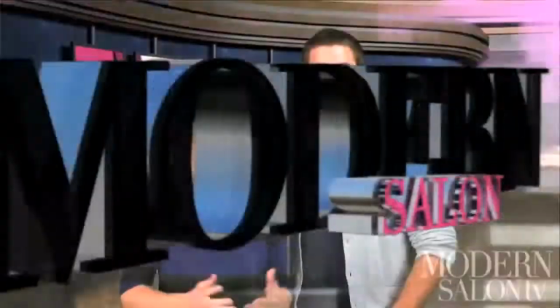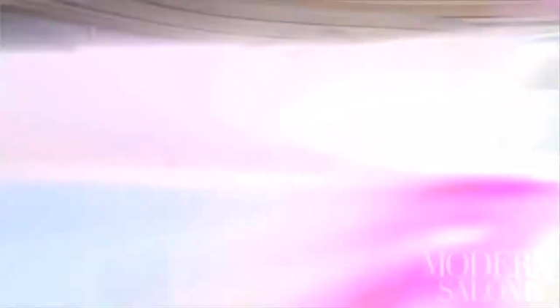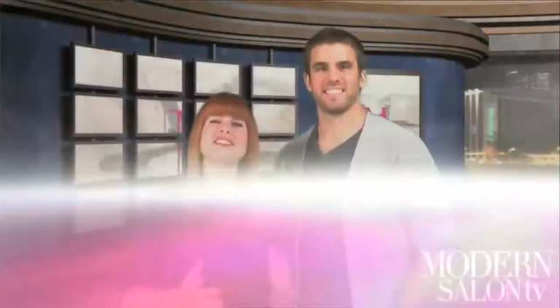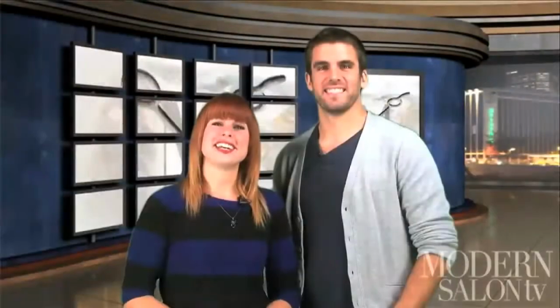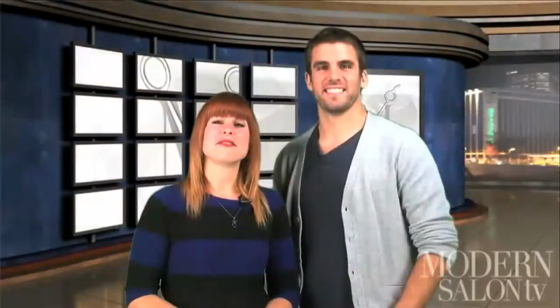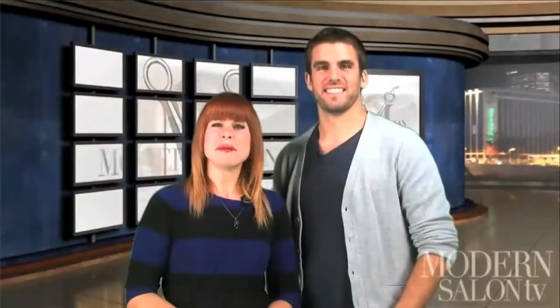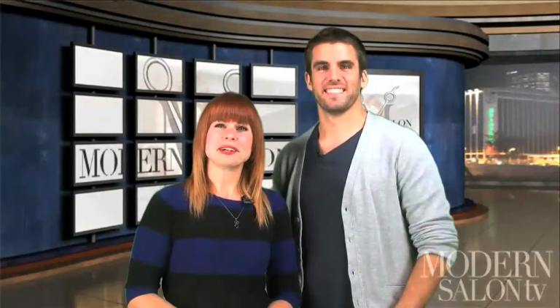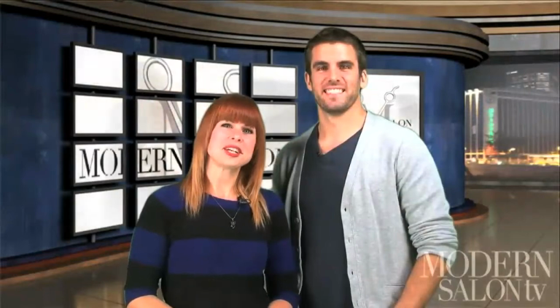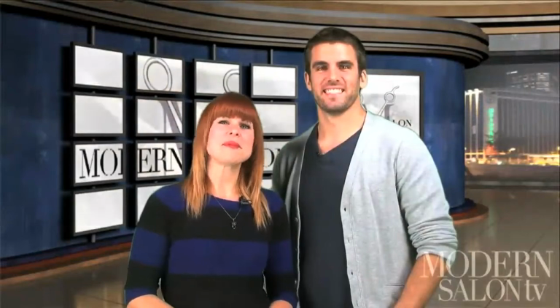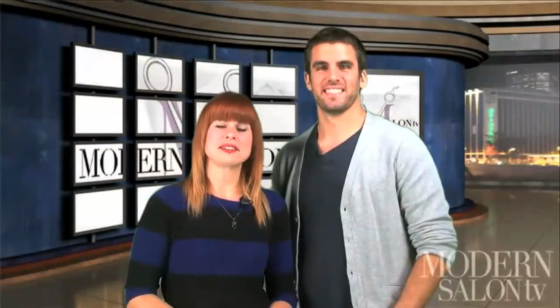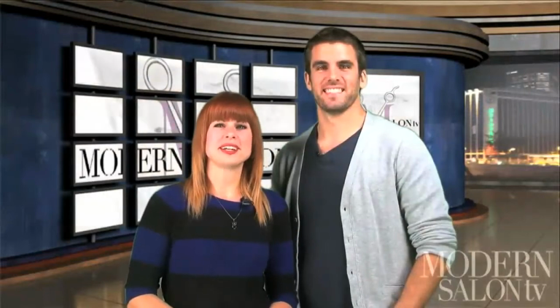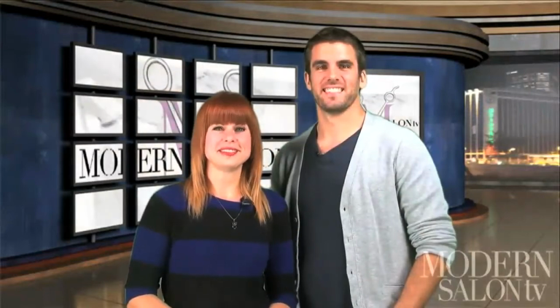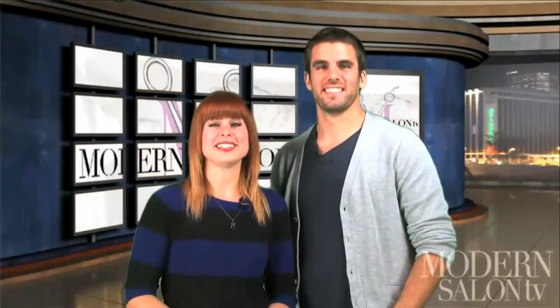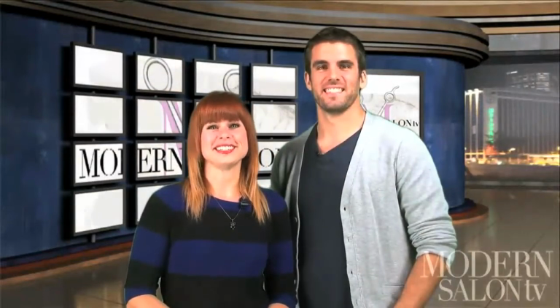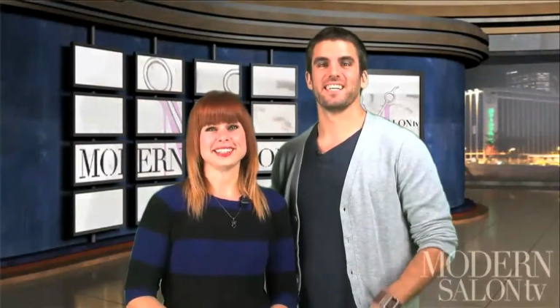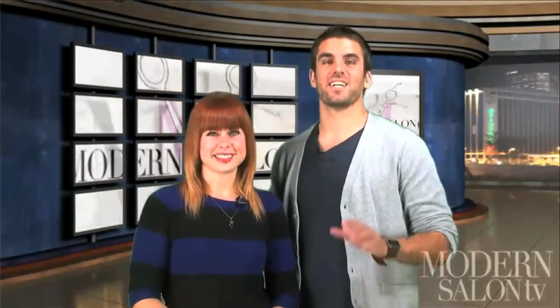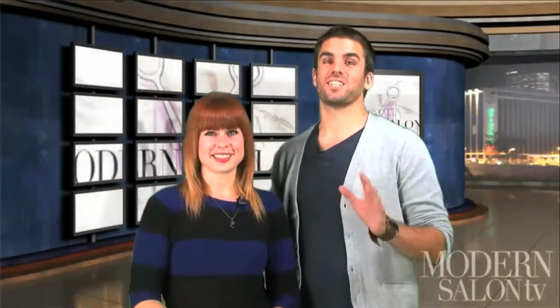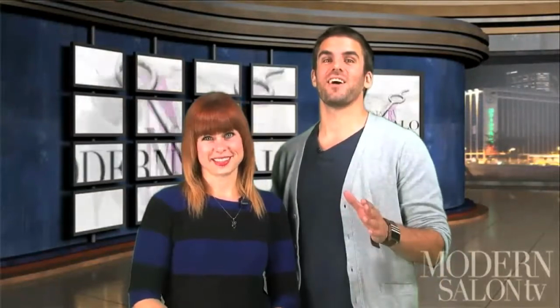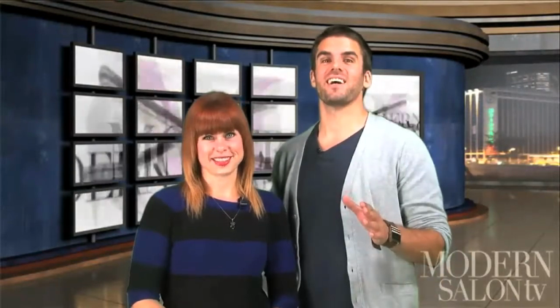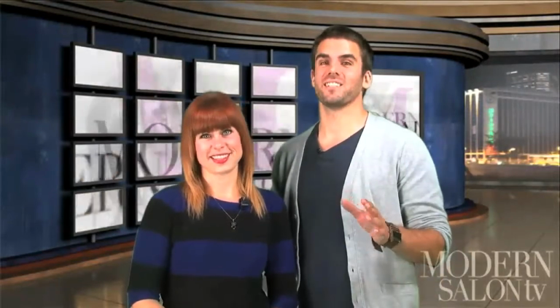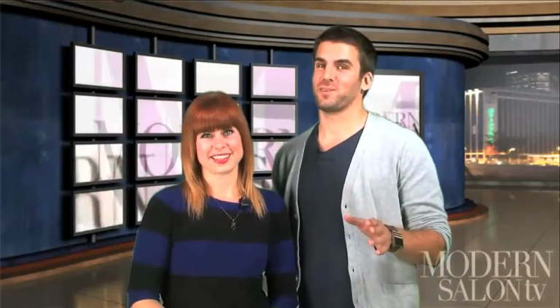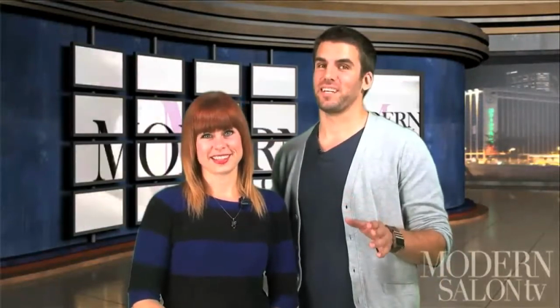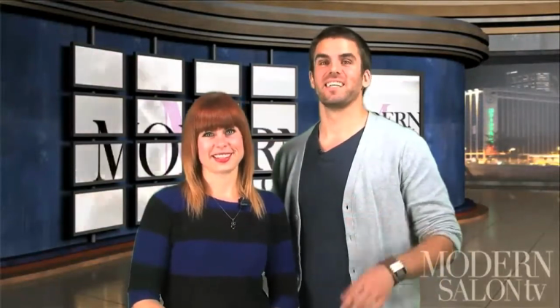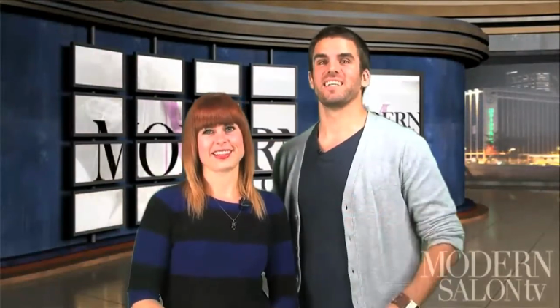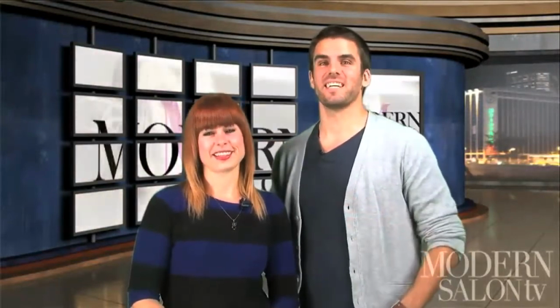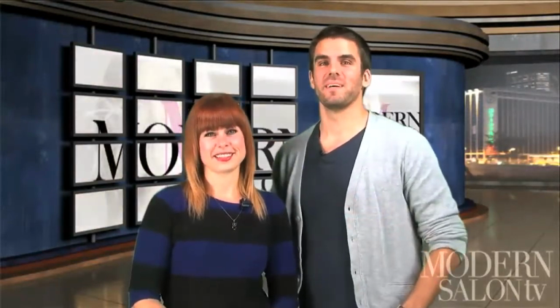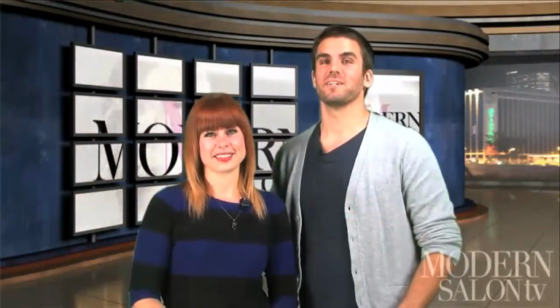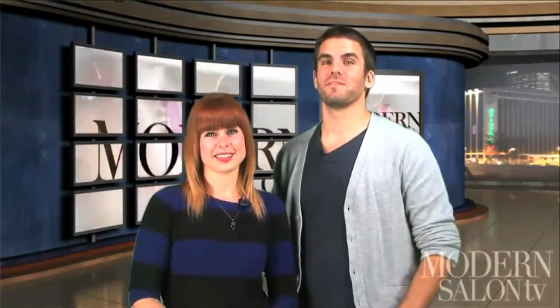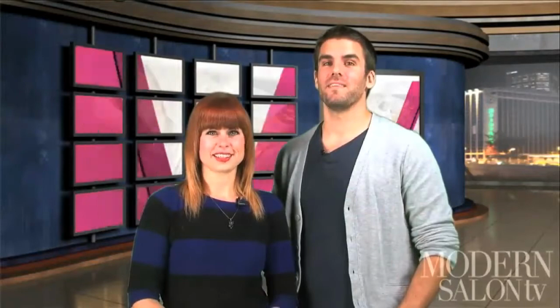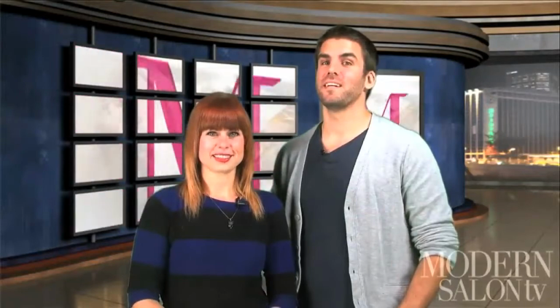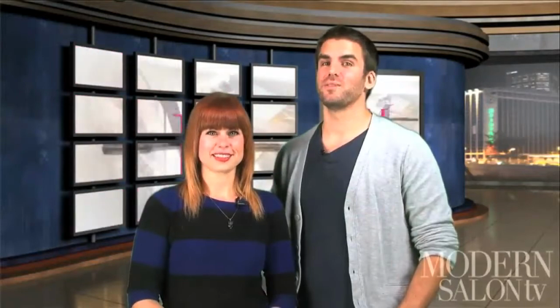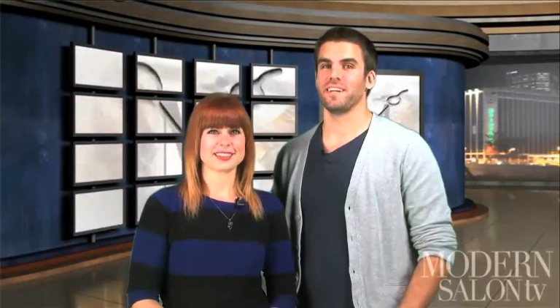Thanks for tuning in. Remember, sharing Modern Salon TV is easy — just click the share icons on the screen. Until next time, here are some of your favorite industry faces.